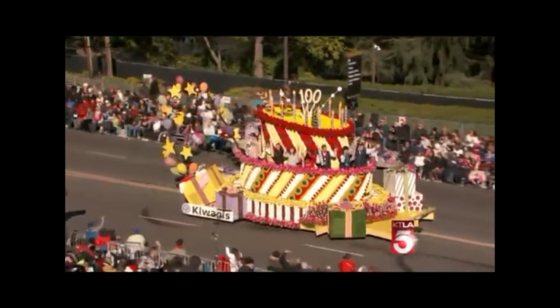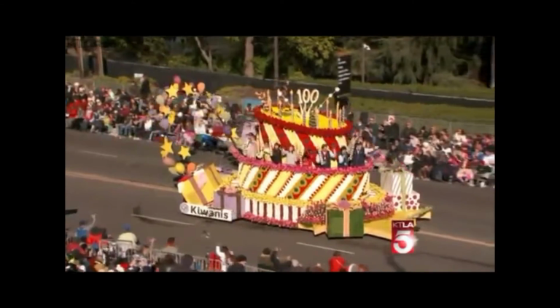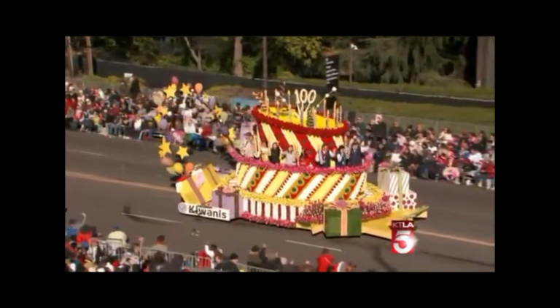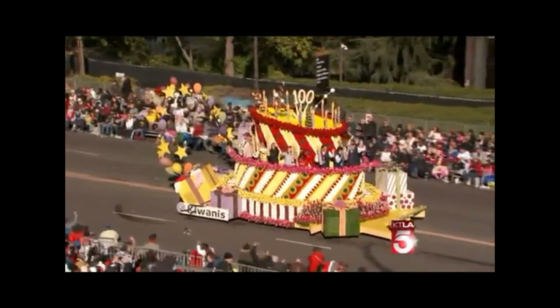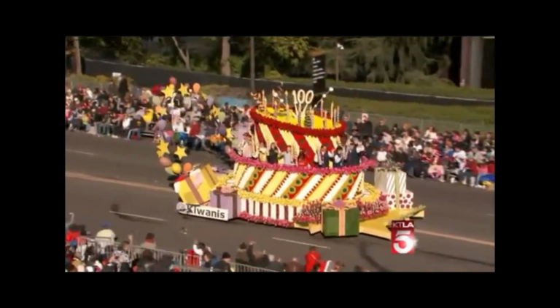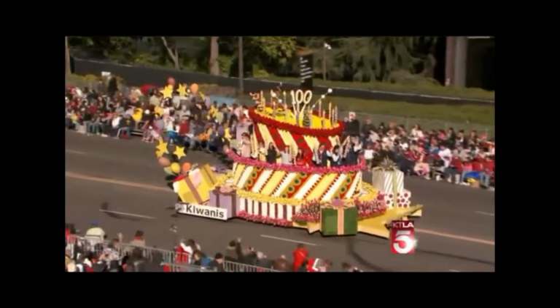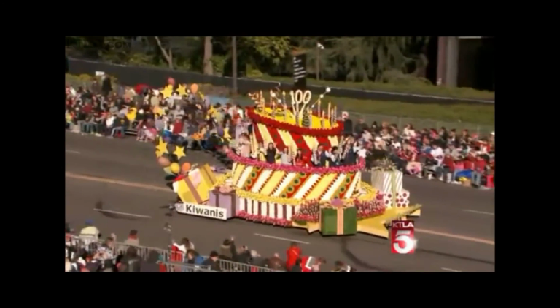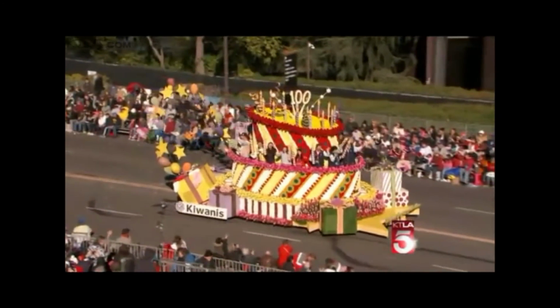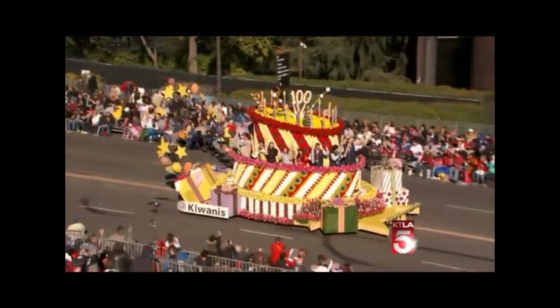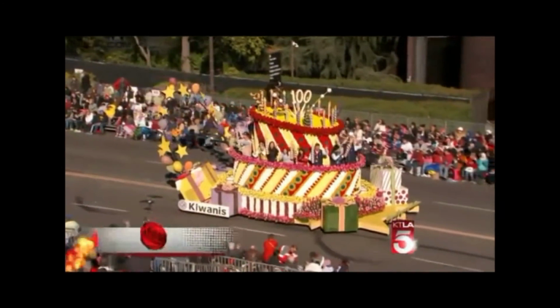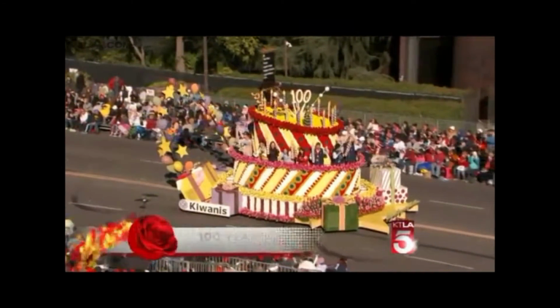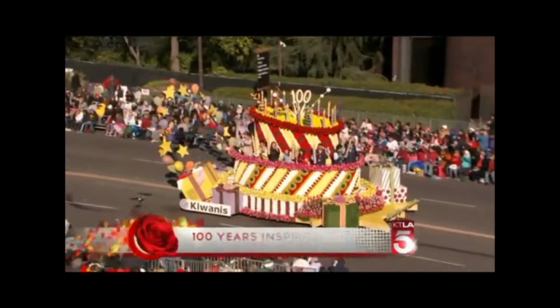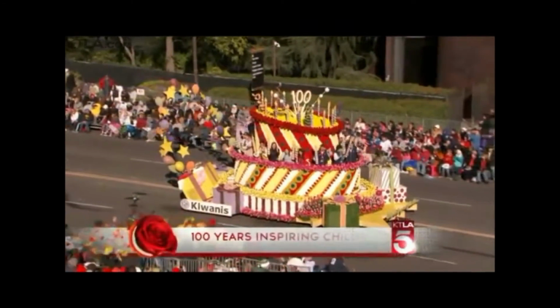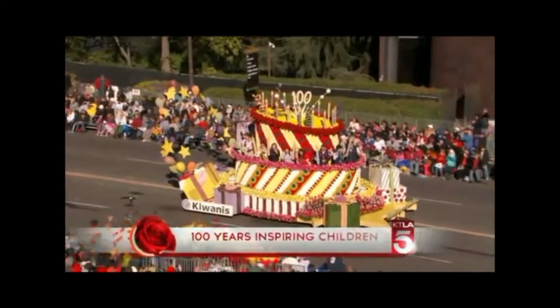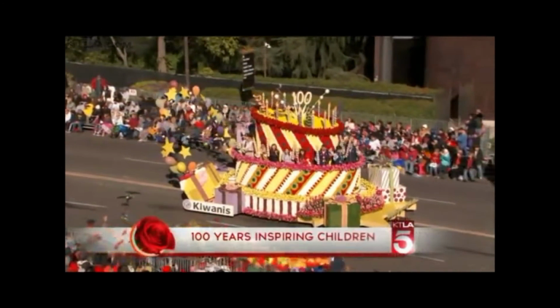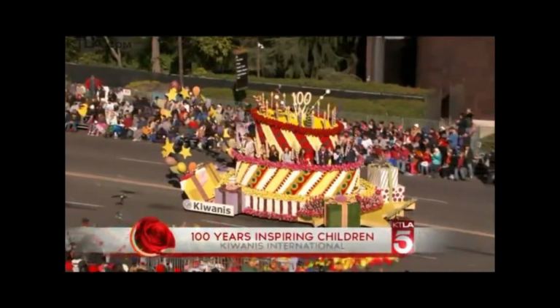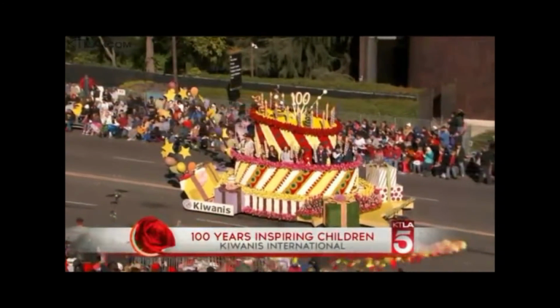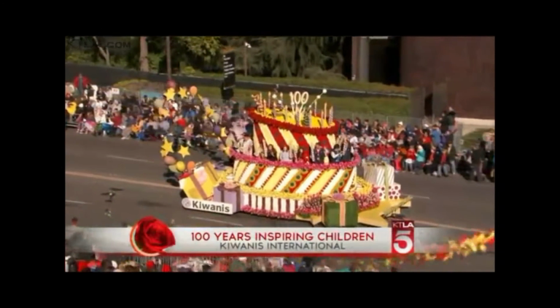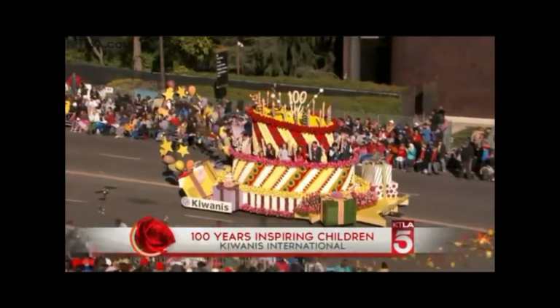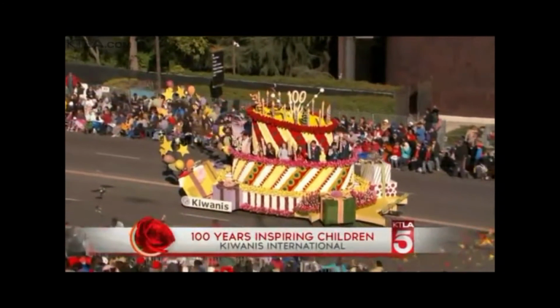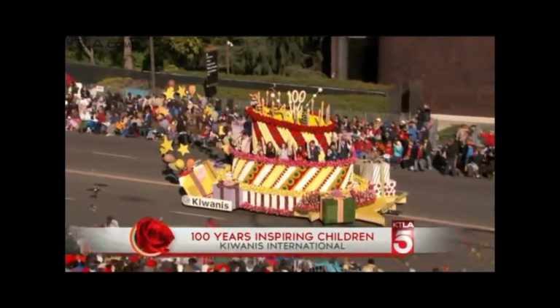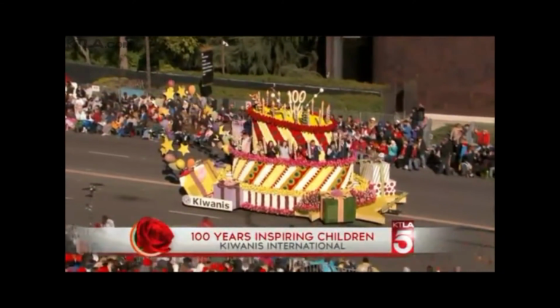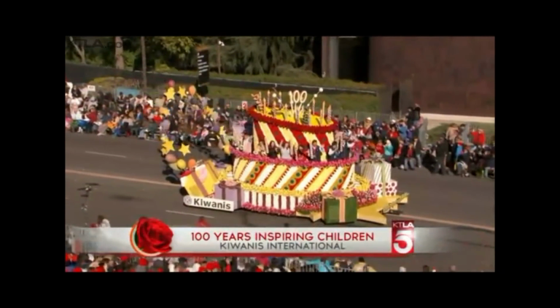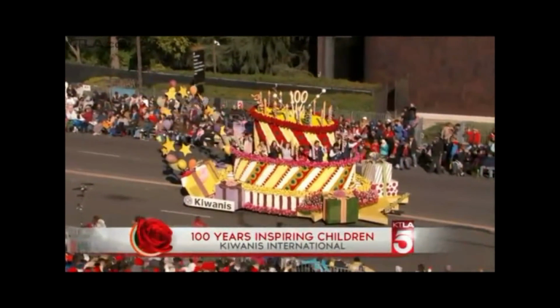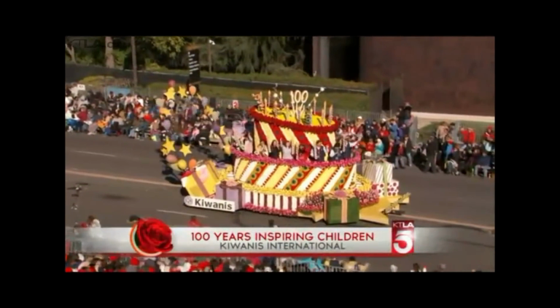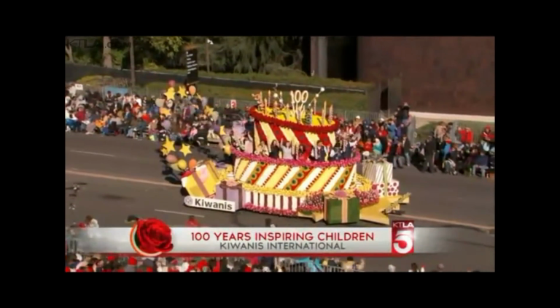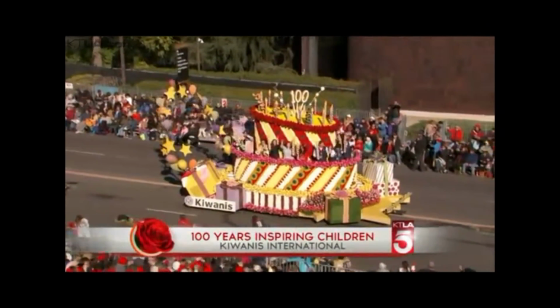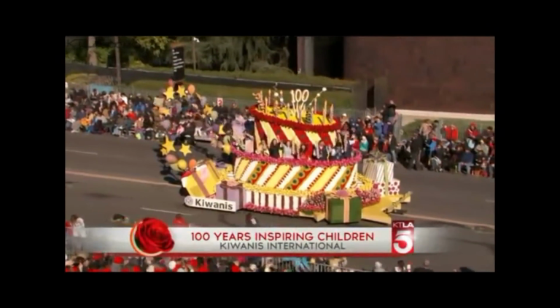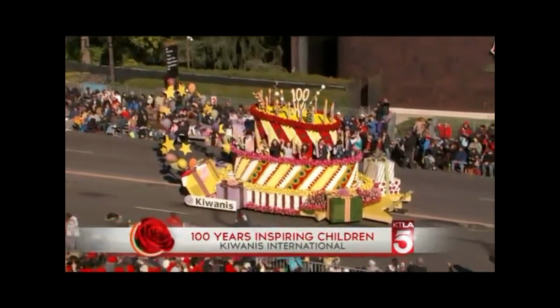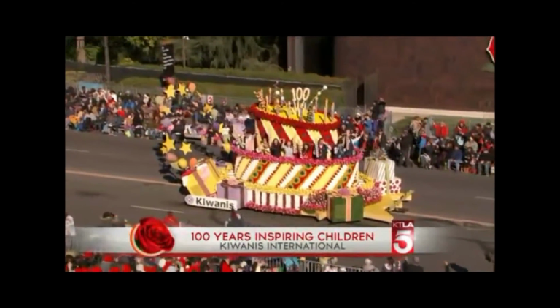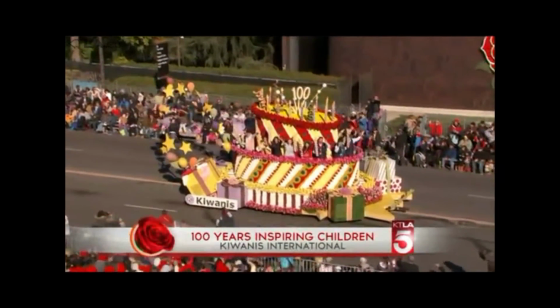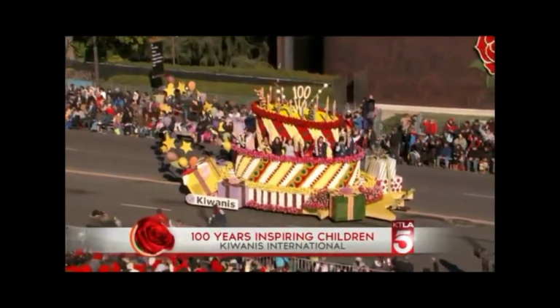Congratulations, Cal Poly. Well, I've got to tell you, the Kiwanis float behind you is going to run them over.